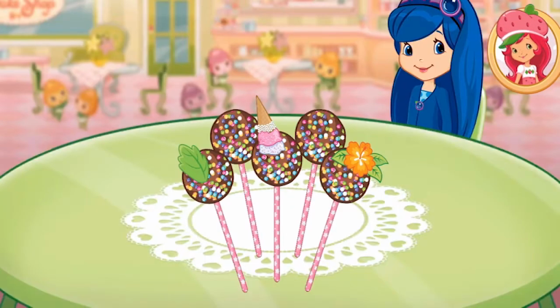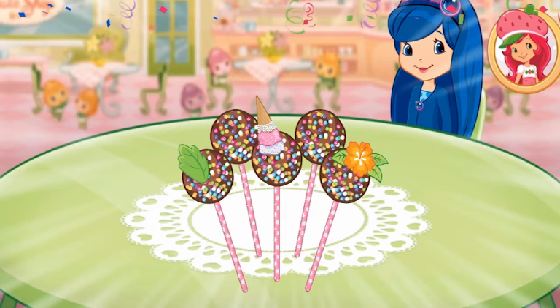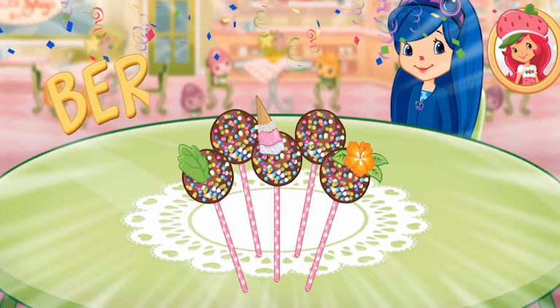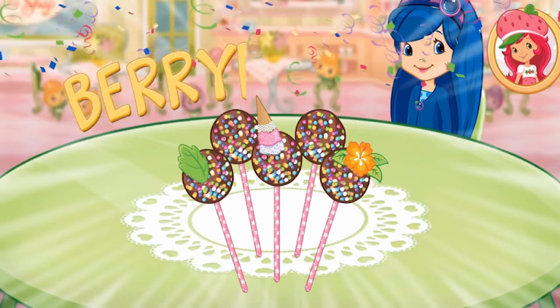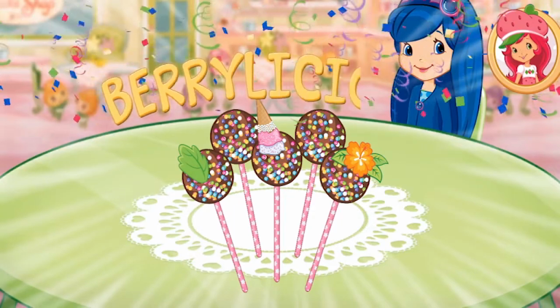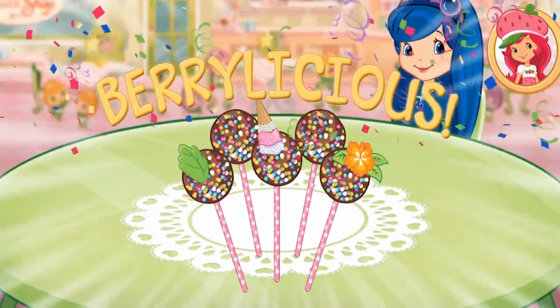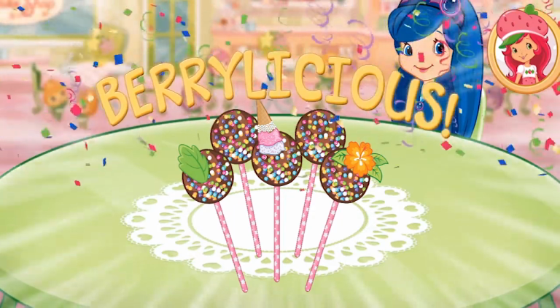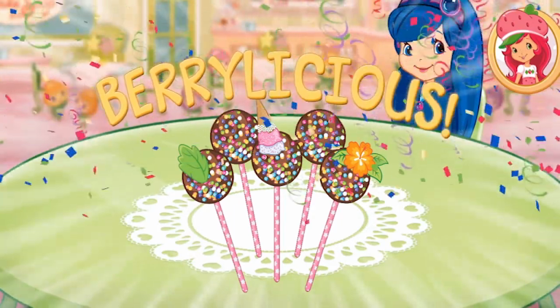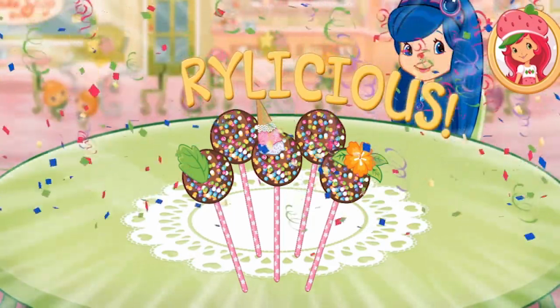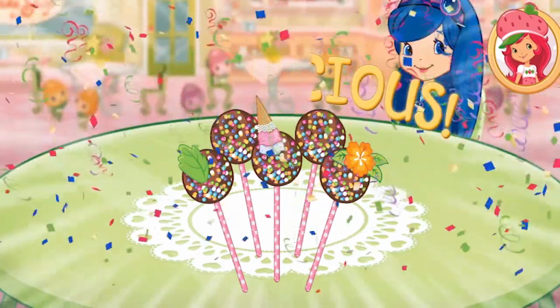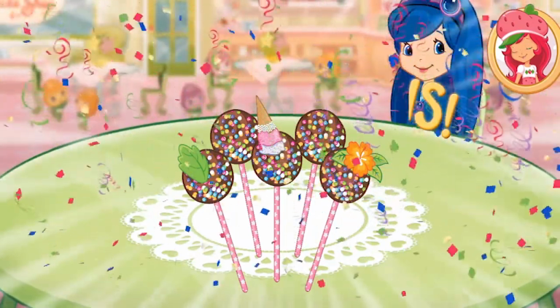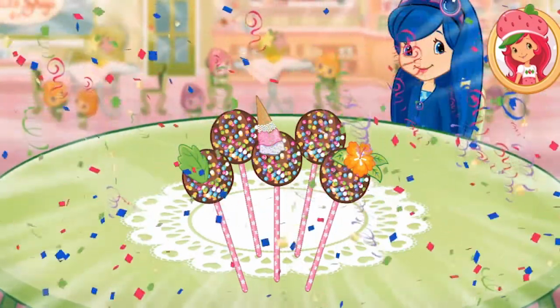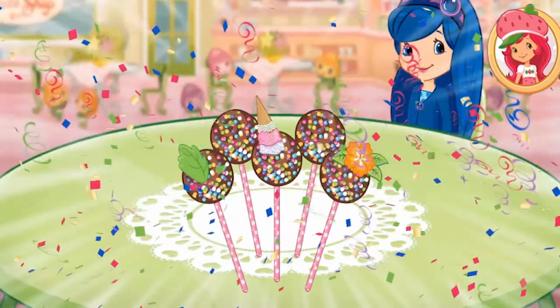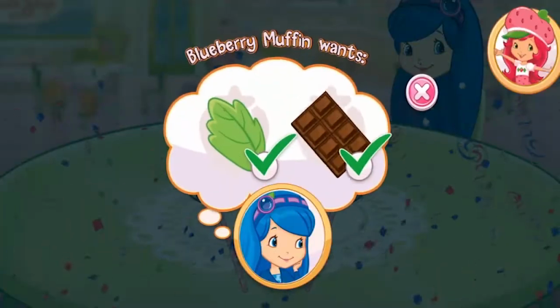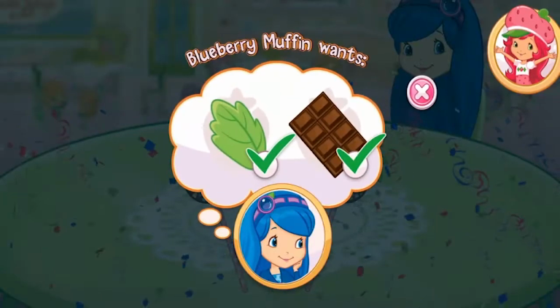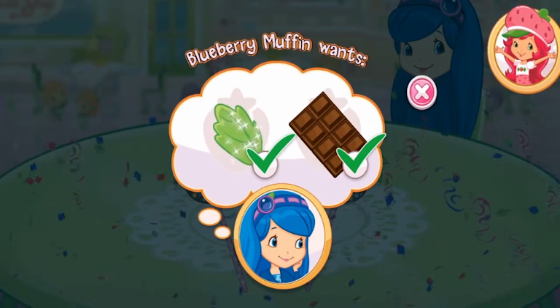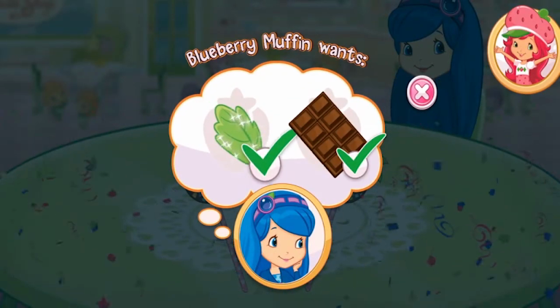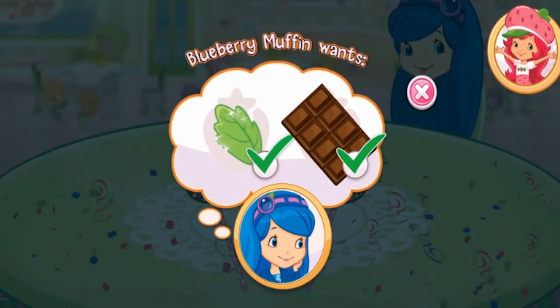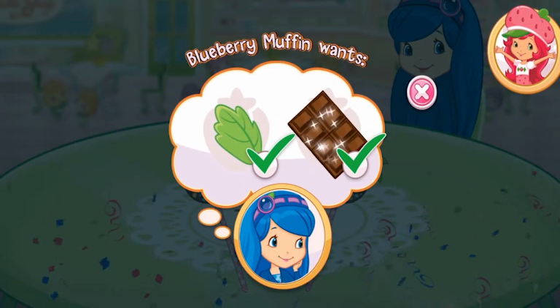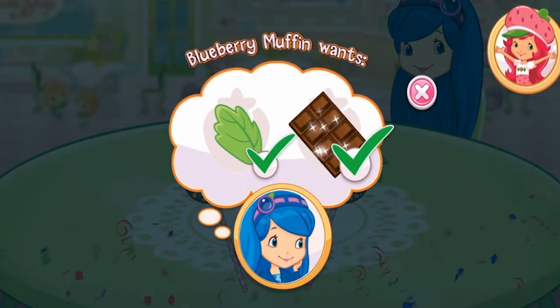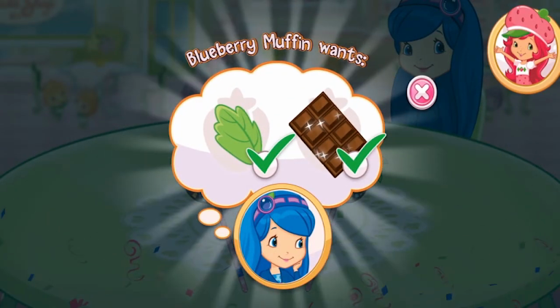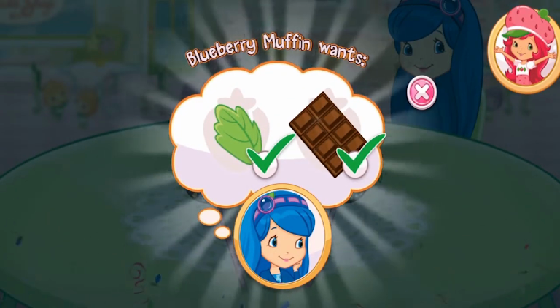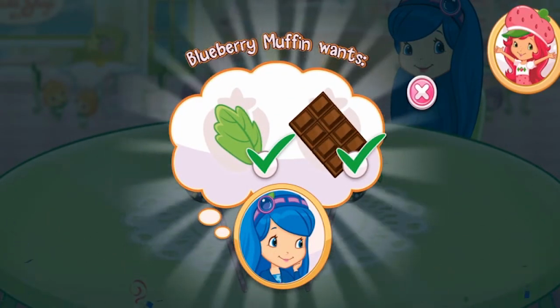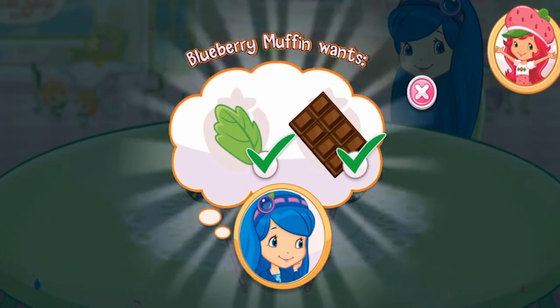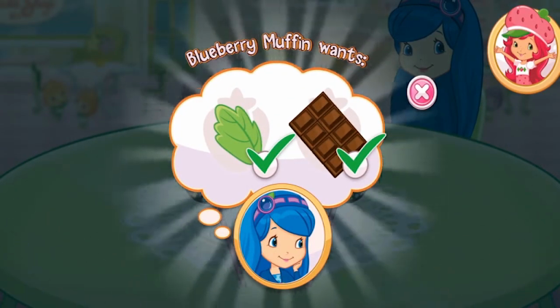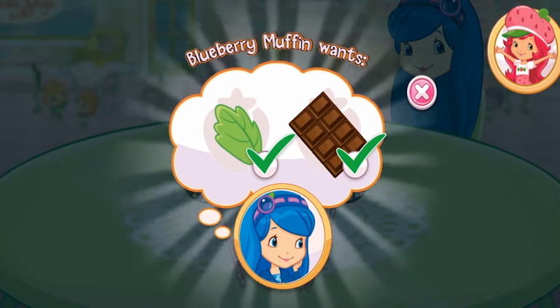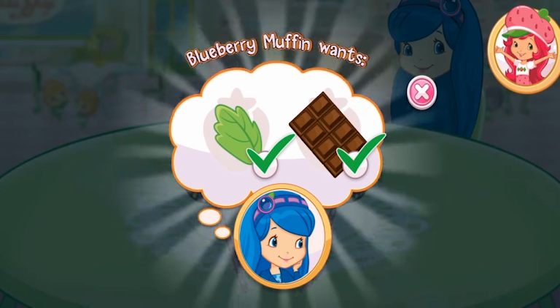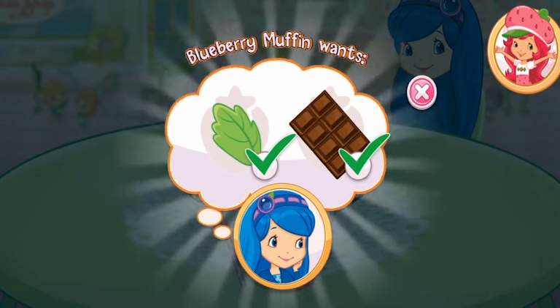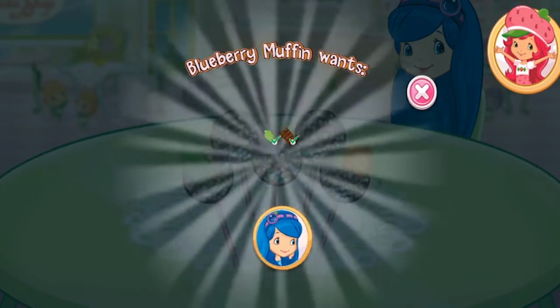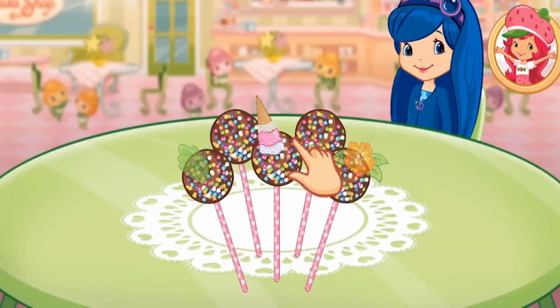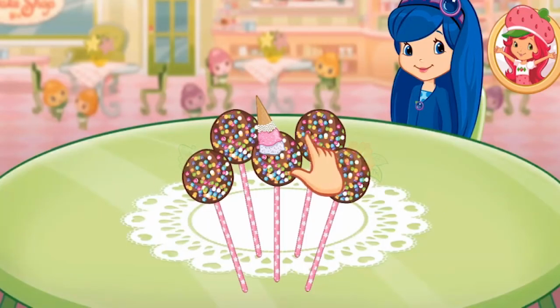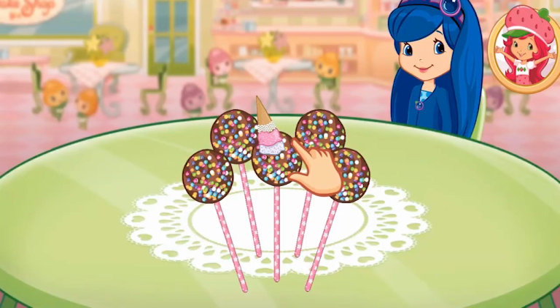That looks very-licious! Hooray! Blueberry Muffin will be so happy that we made what she wanted!